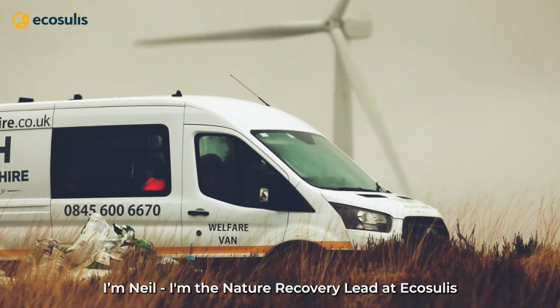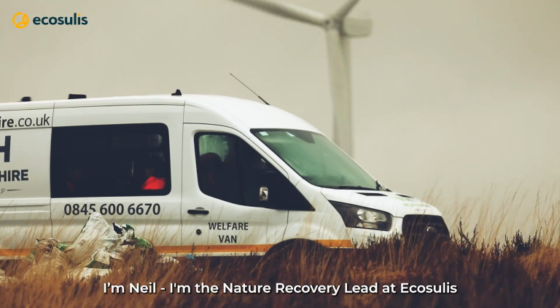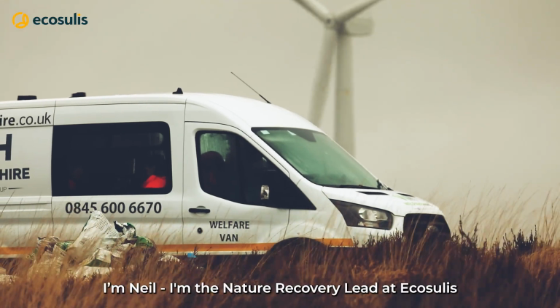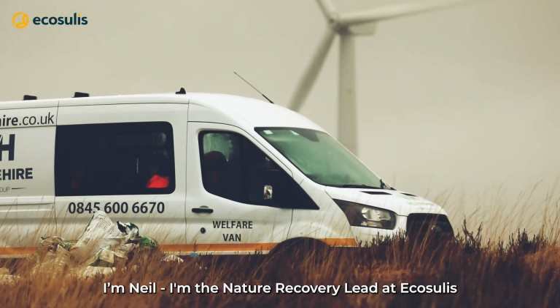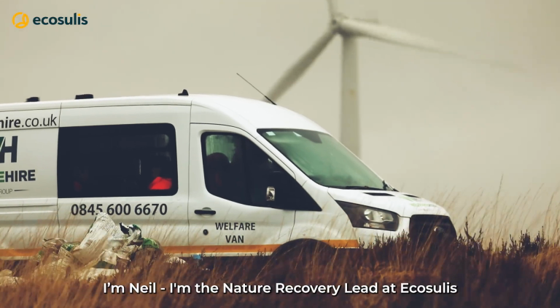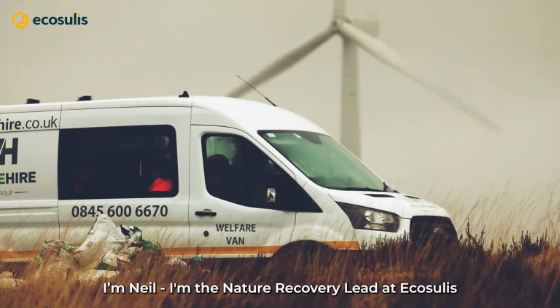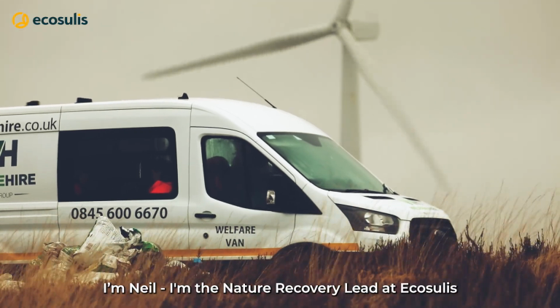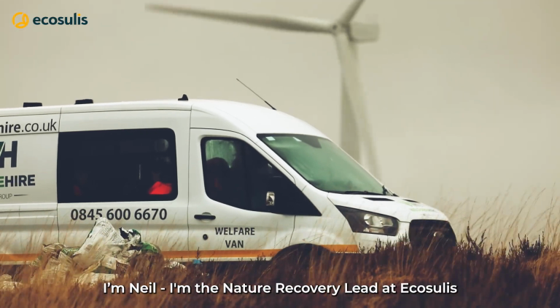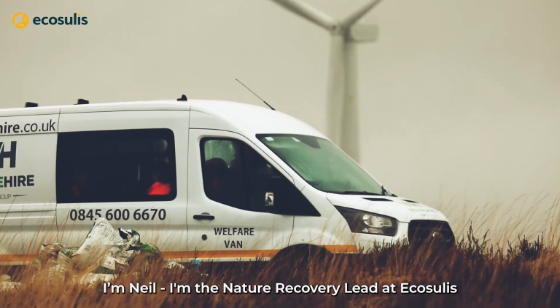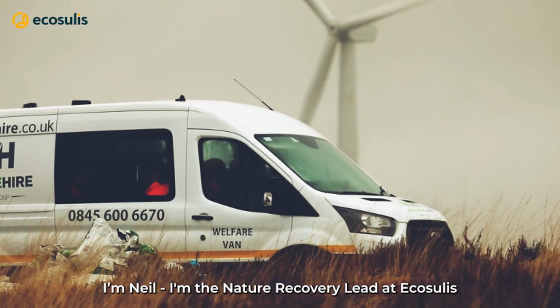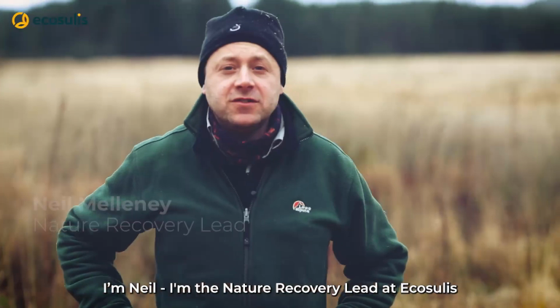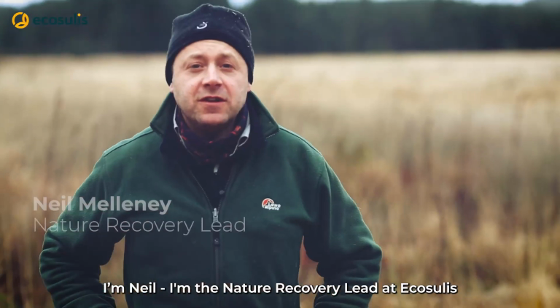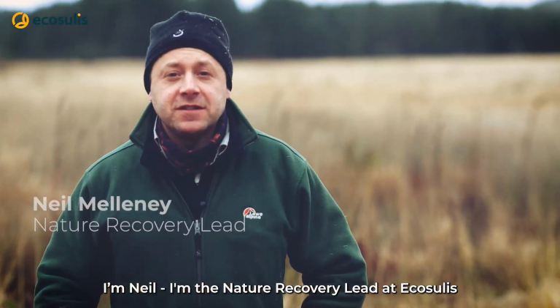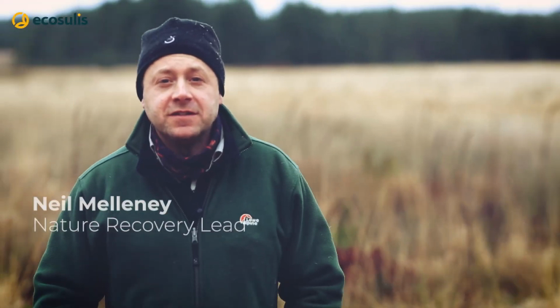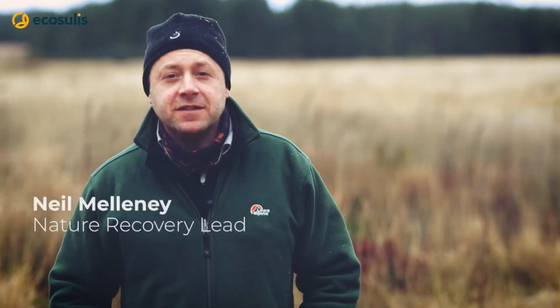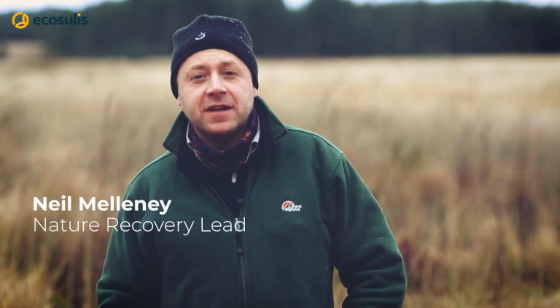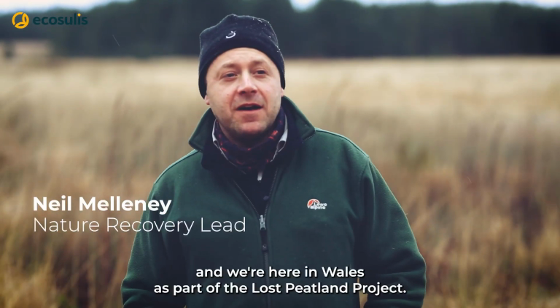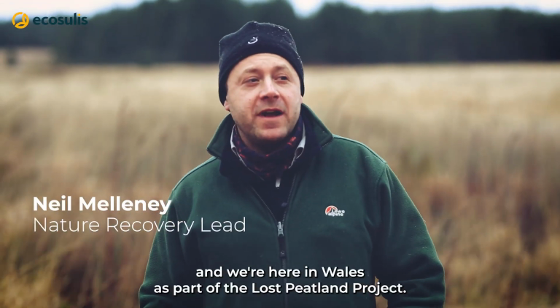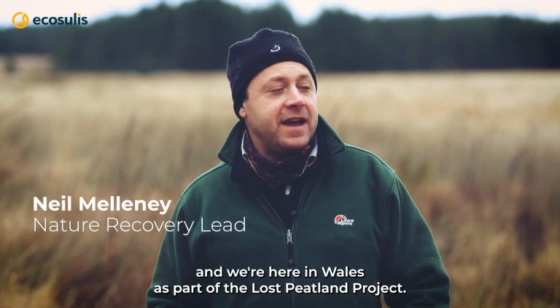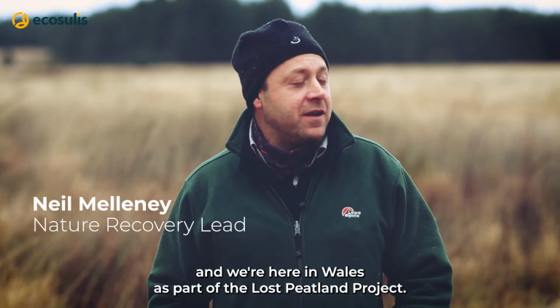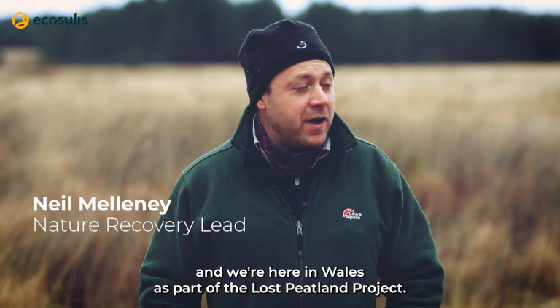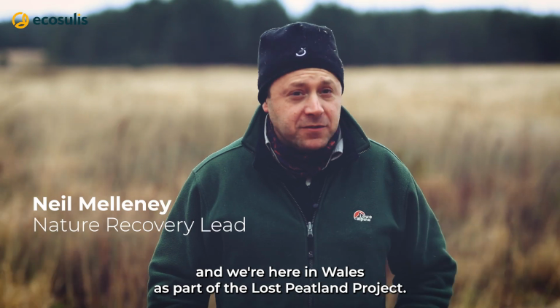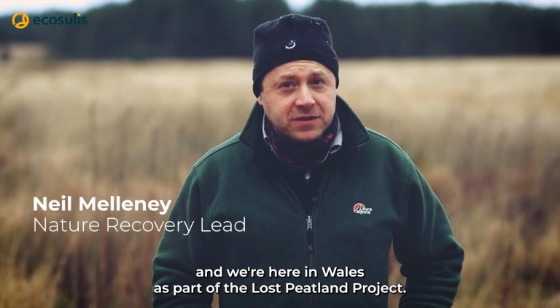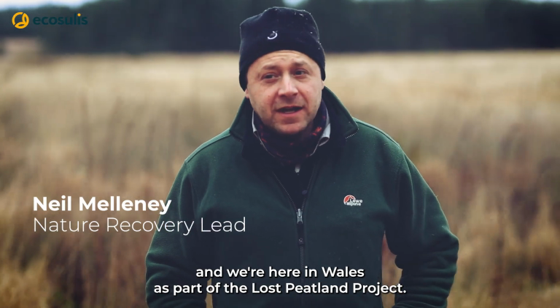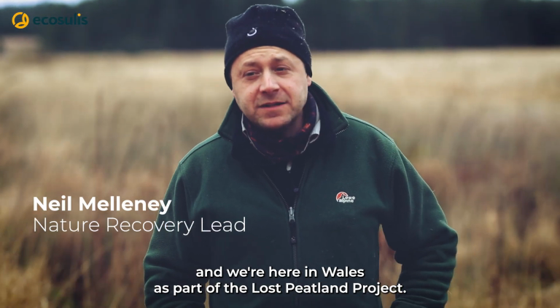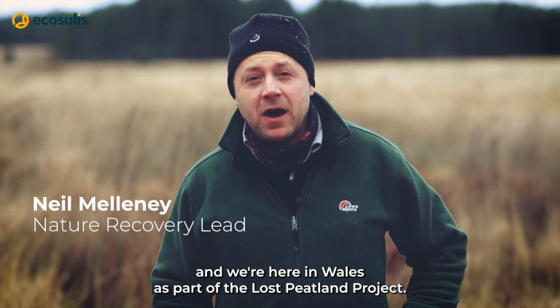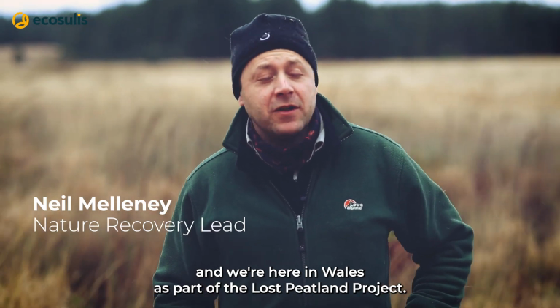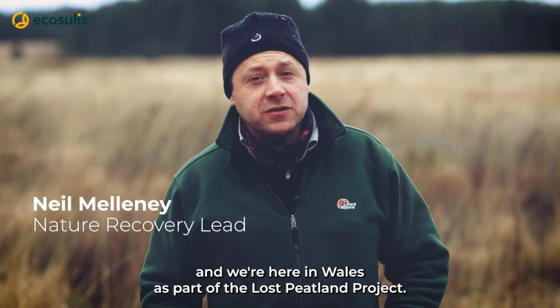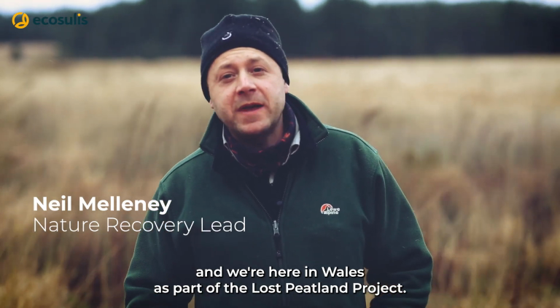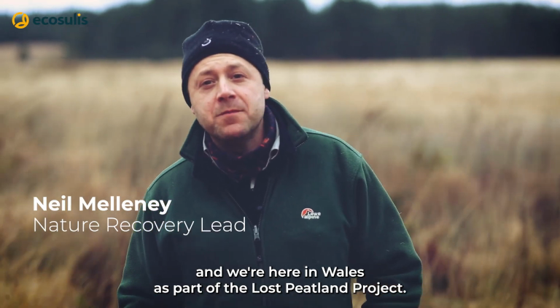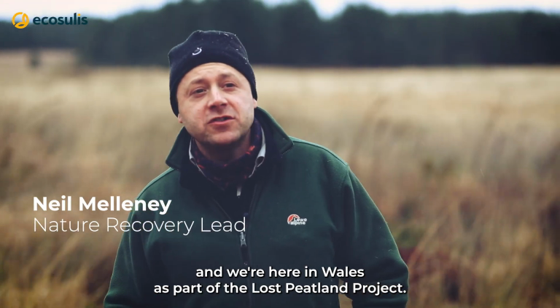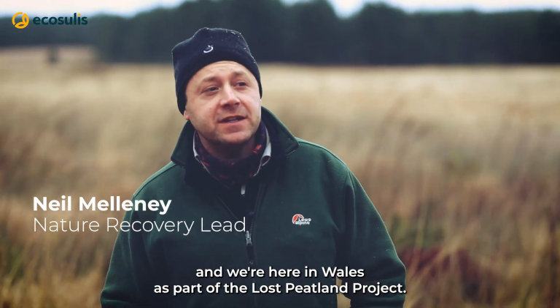I'm Neil, the nature recovery leader at Ecosoulis, and we're here in Wales as part of the Lost Peatland project.